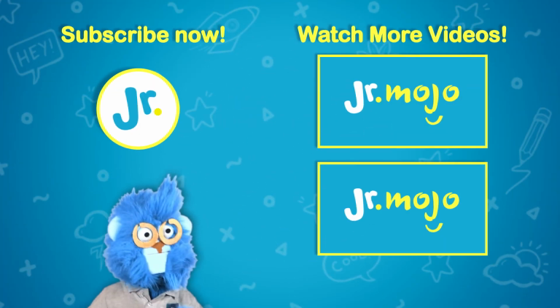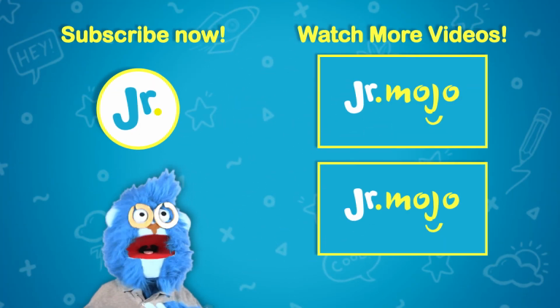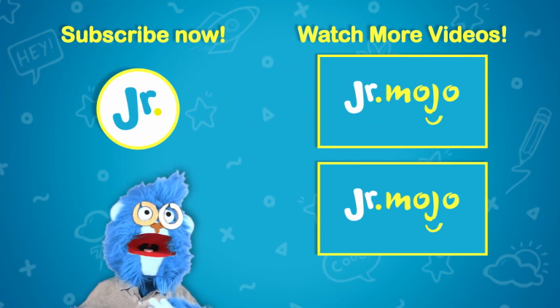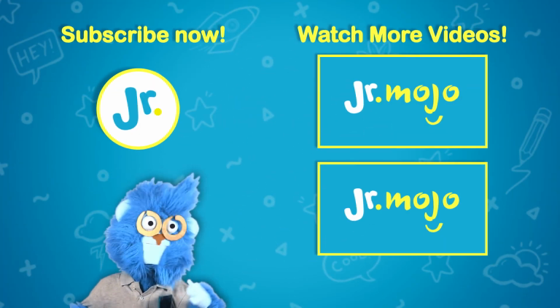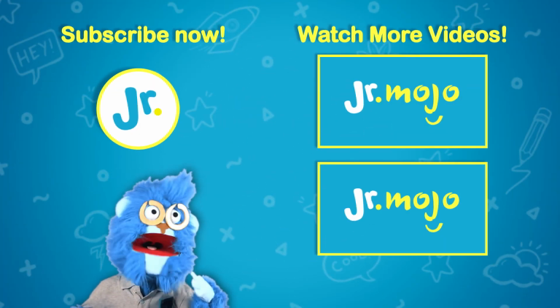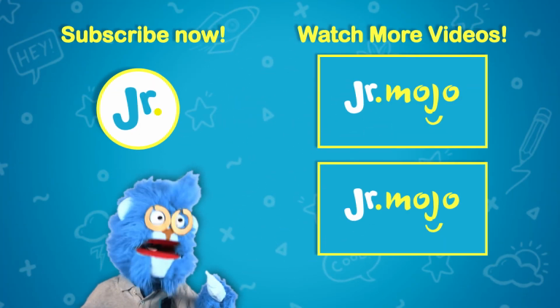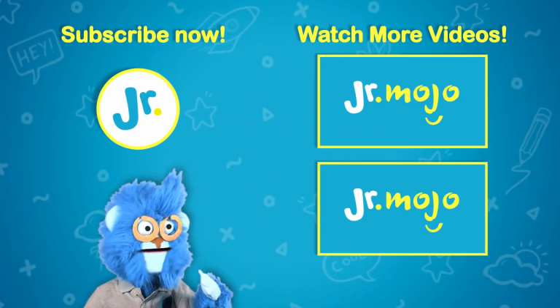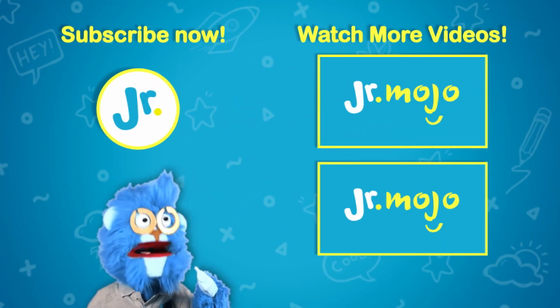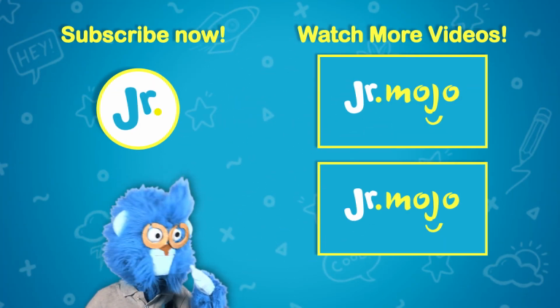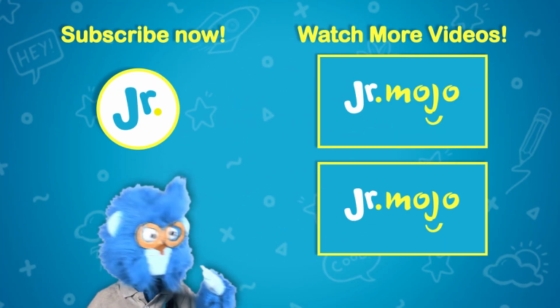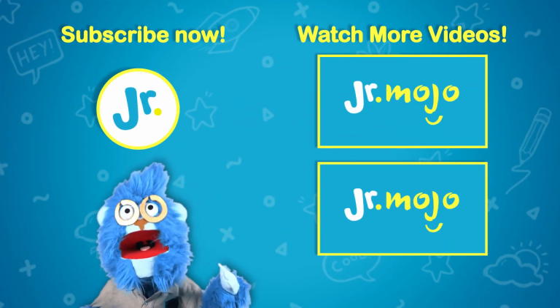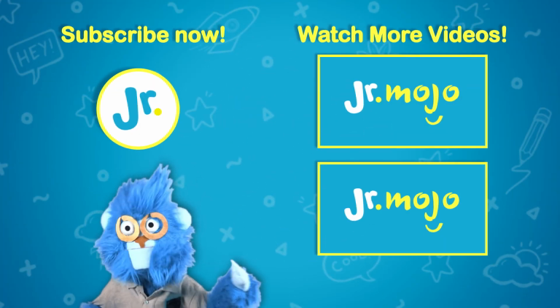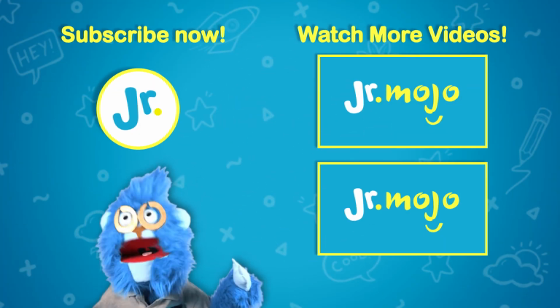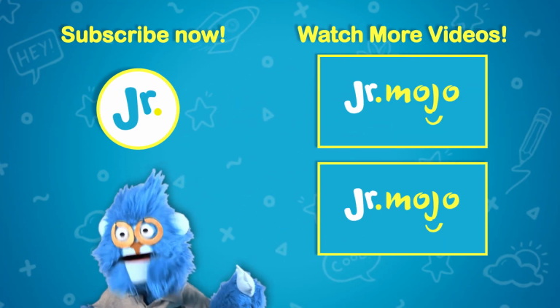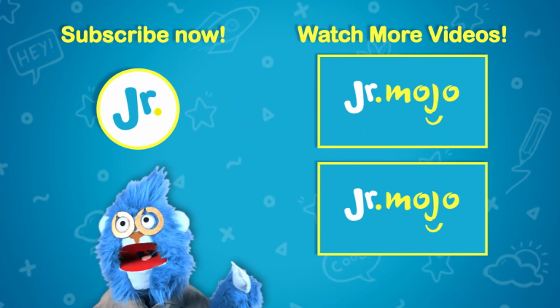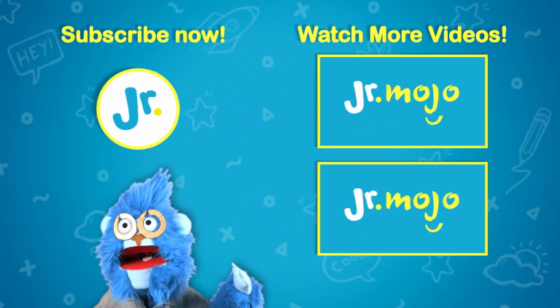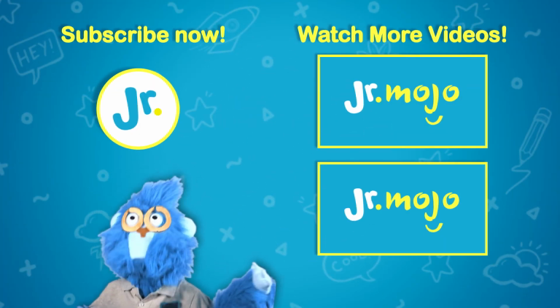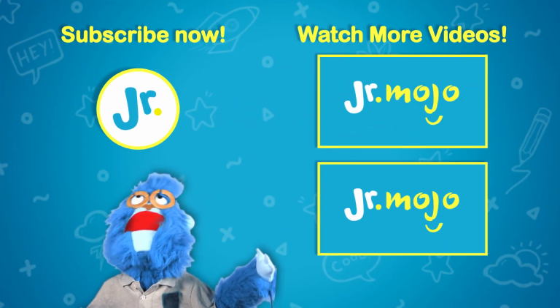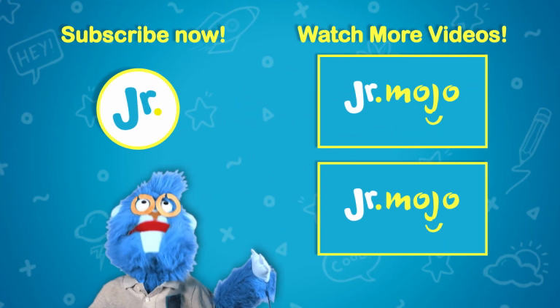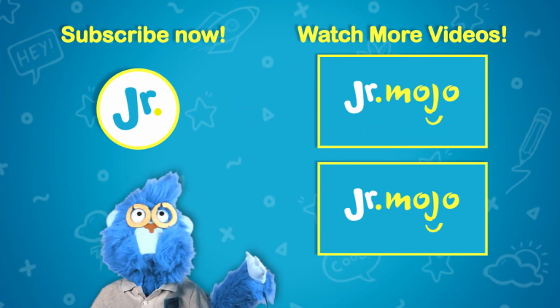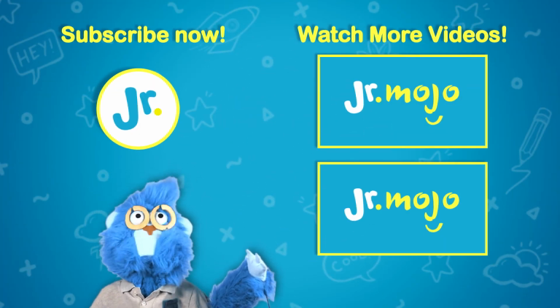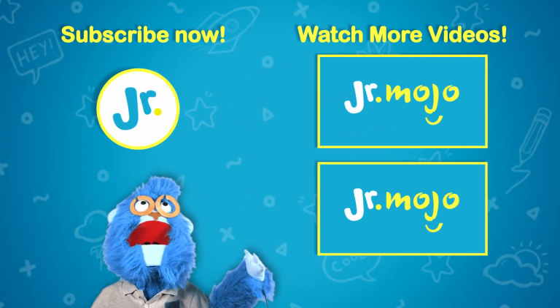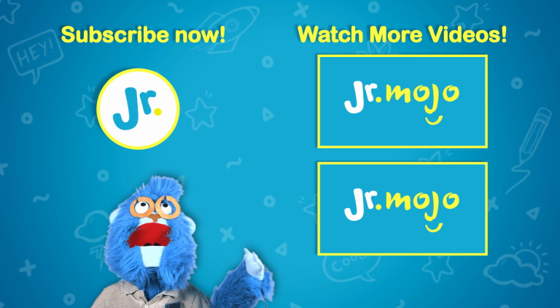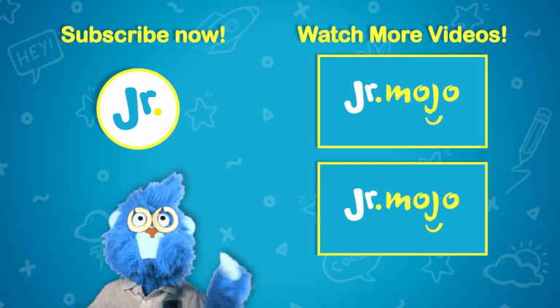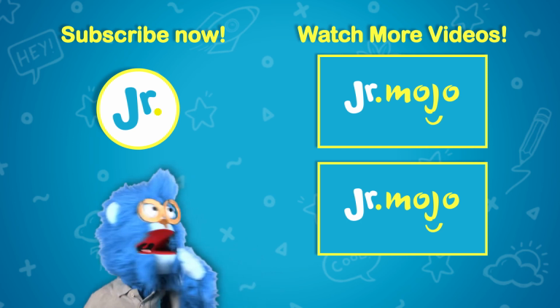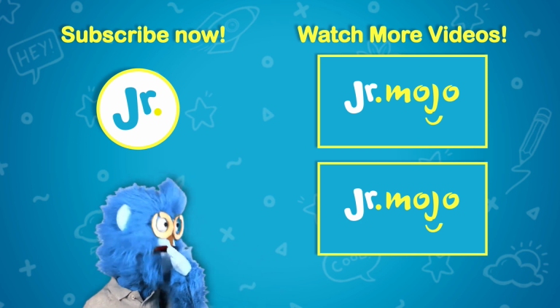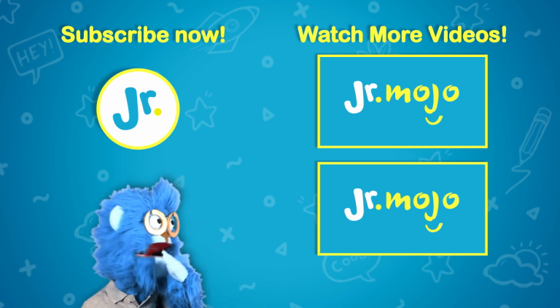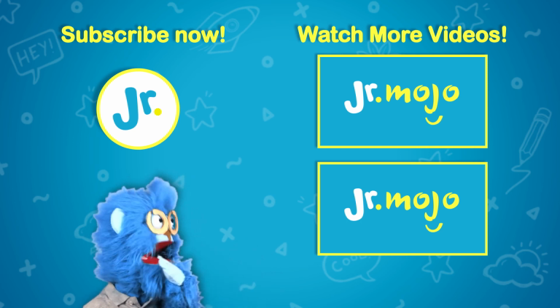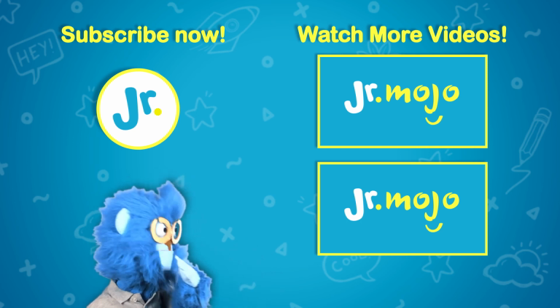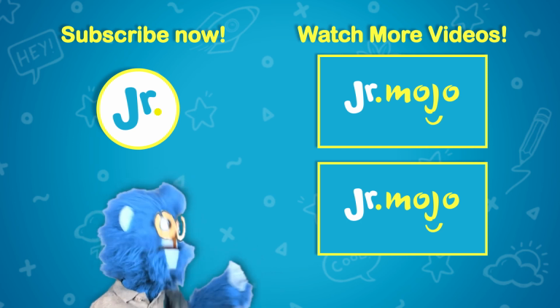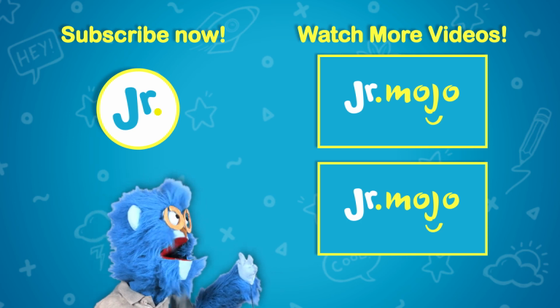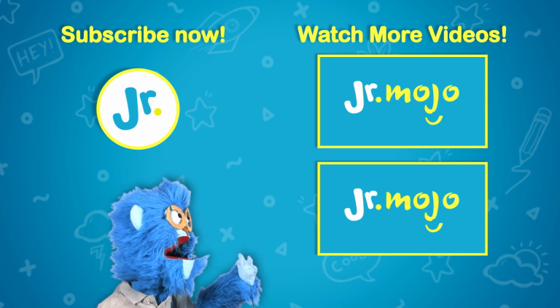Hey, Junior Mojo's got lots to explore. Click up to subscribe or click here to watch more.